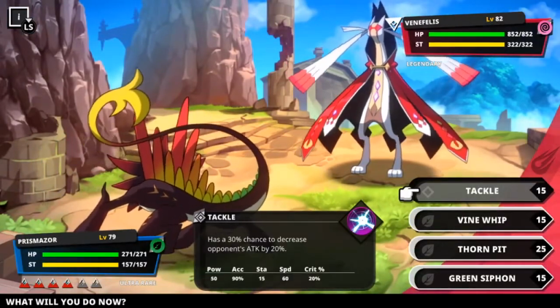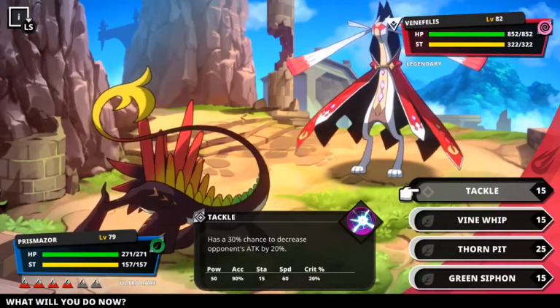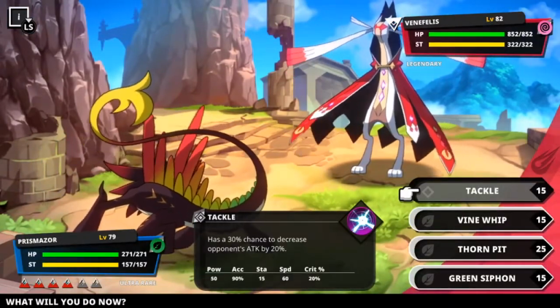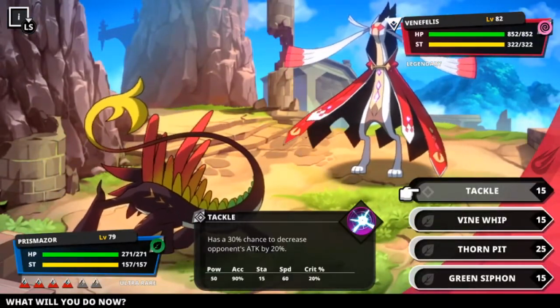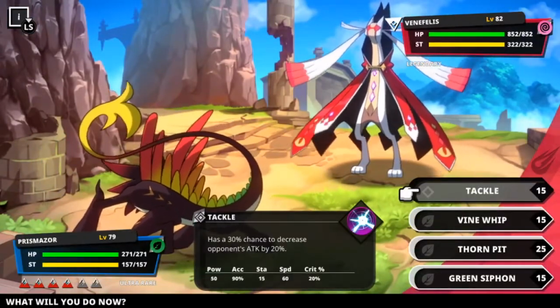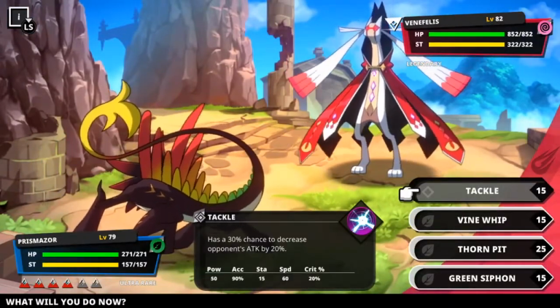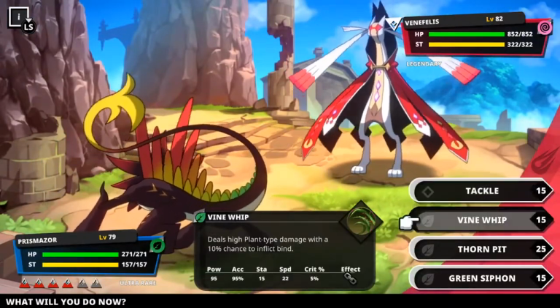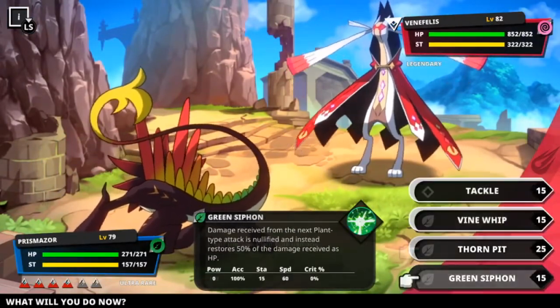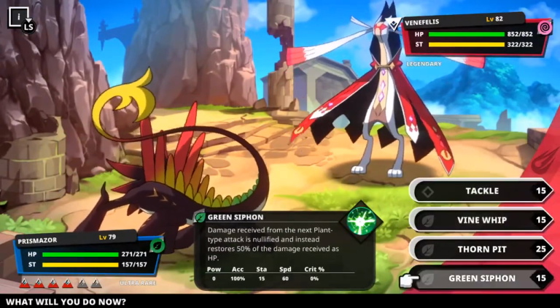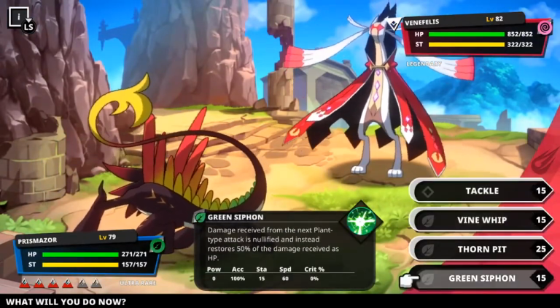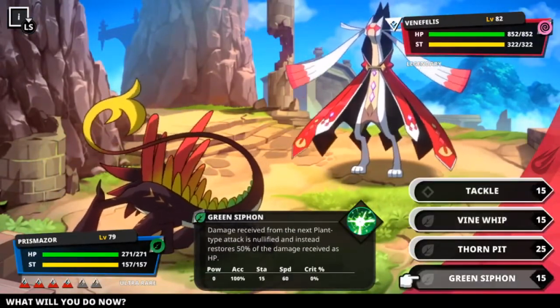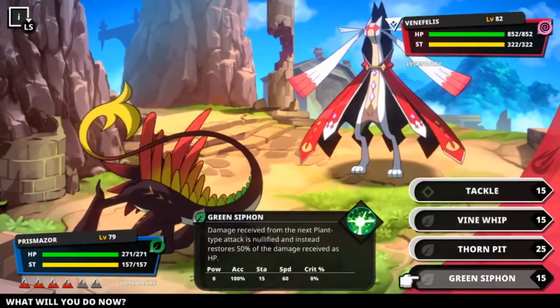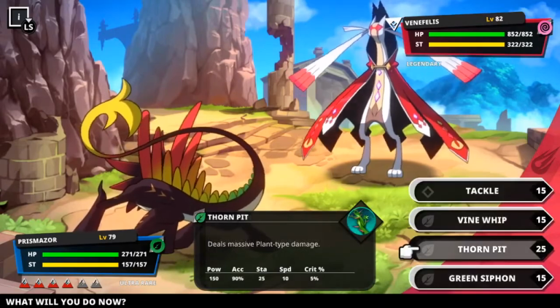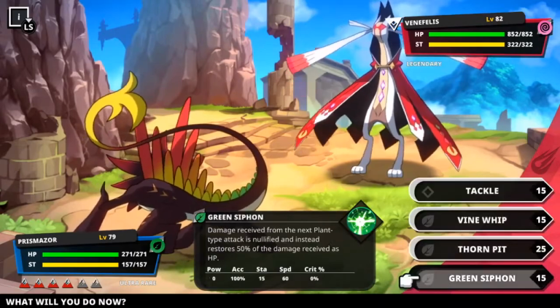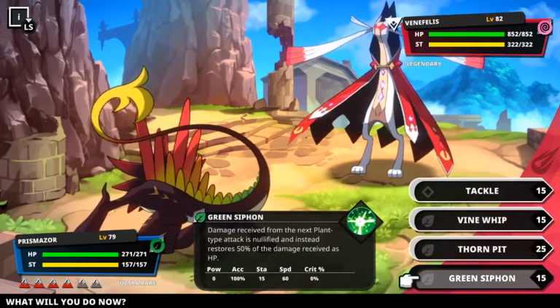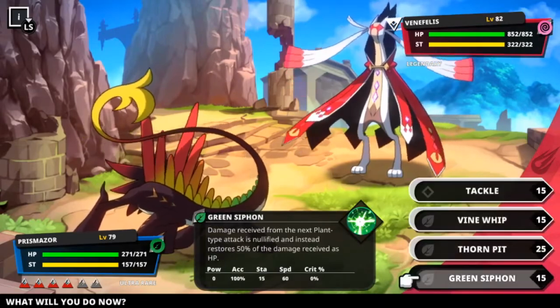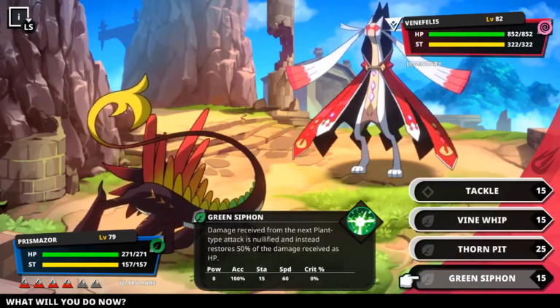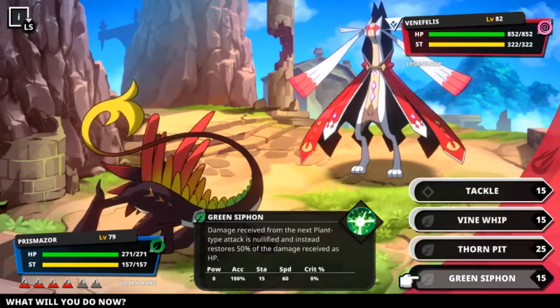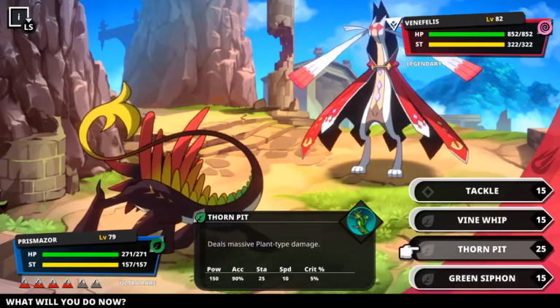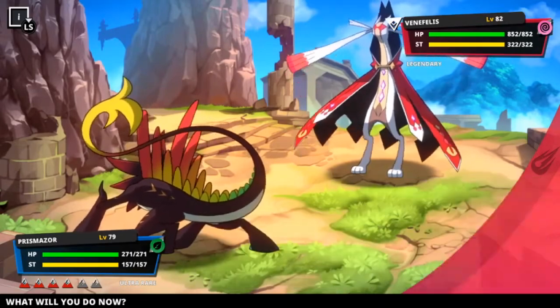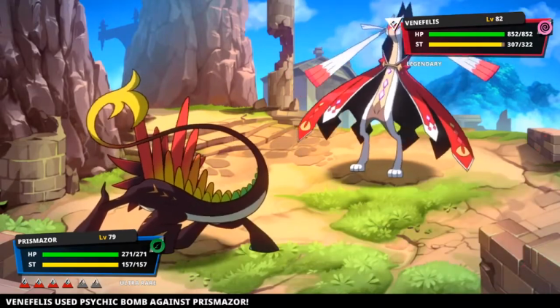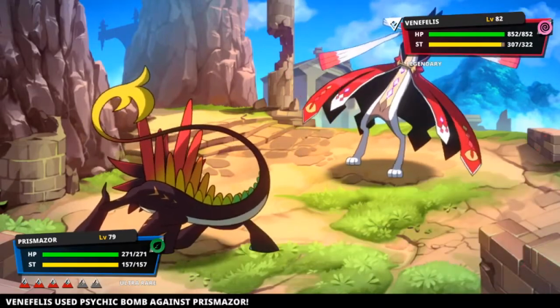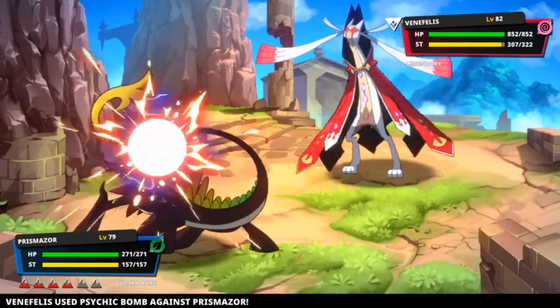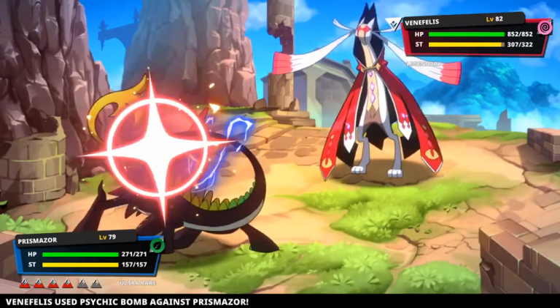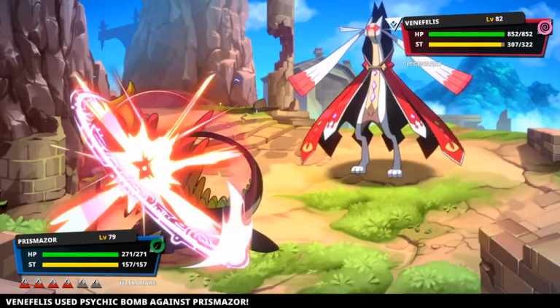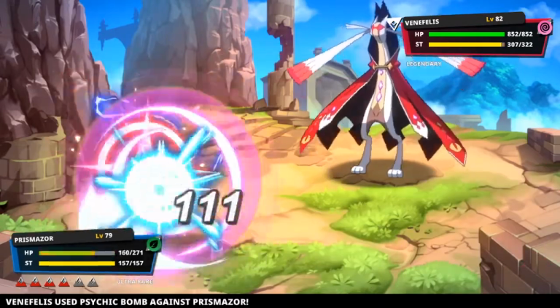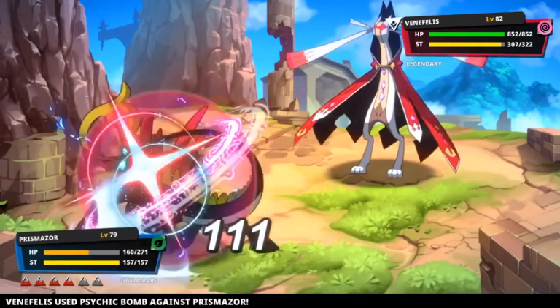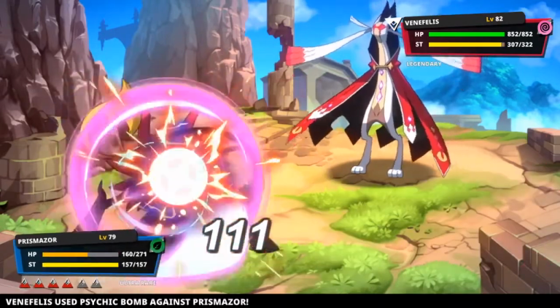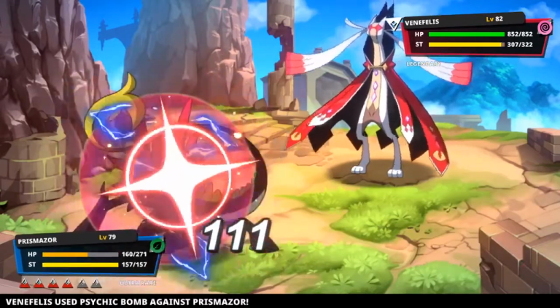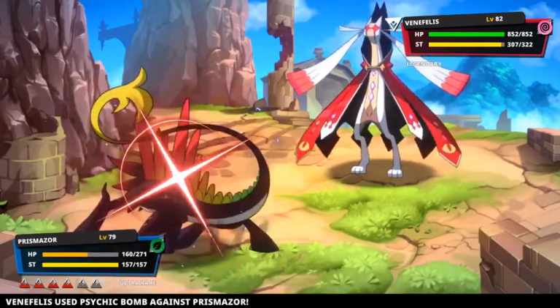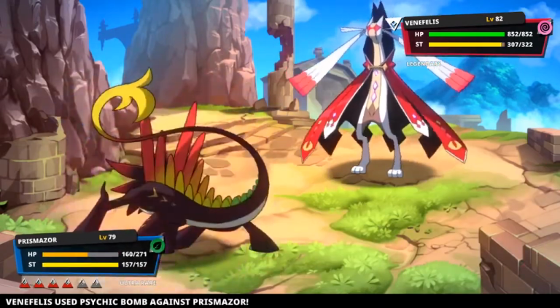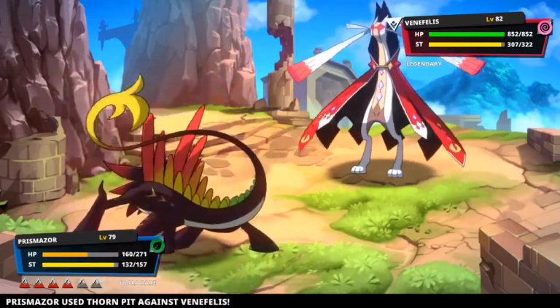But yeah, that's pretty much it. Activate the lure and you'll have a 15 minute window where that specific Nexomon will spawn more frequently.